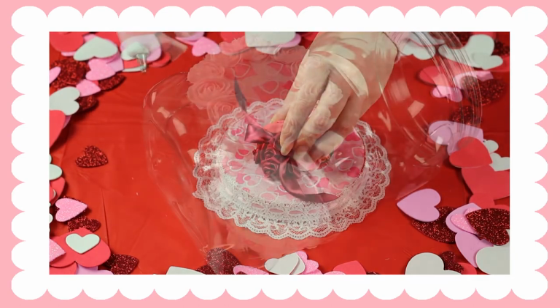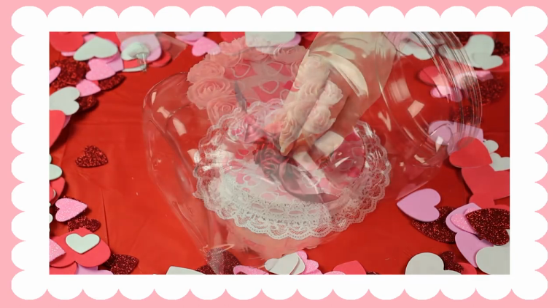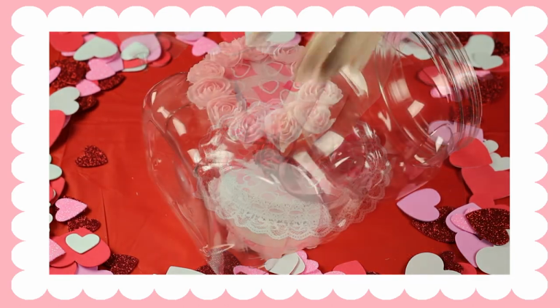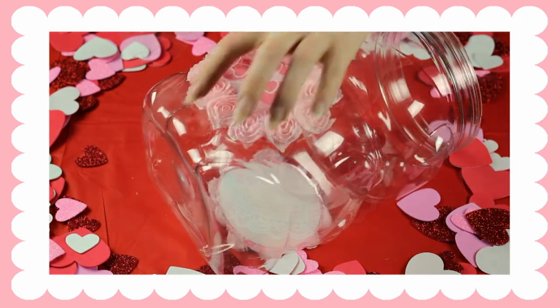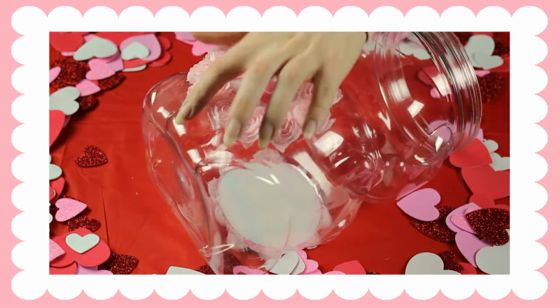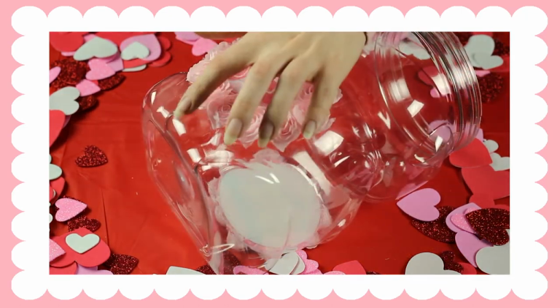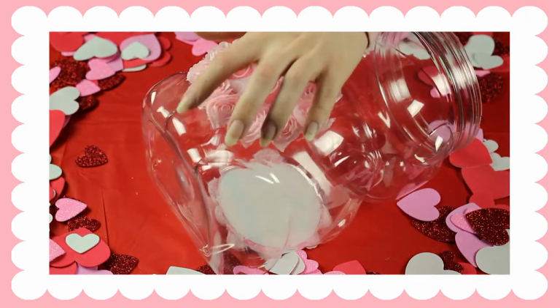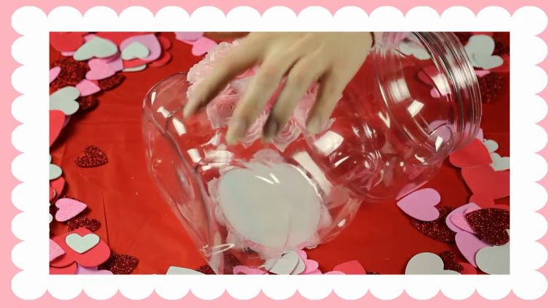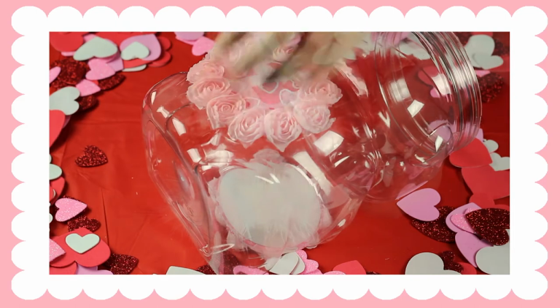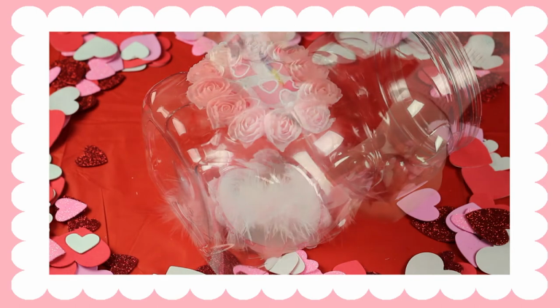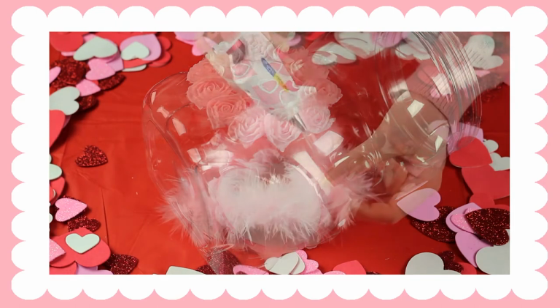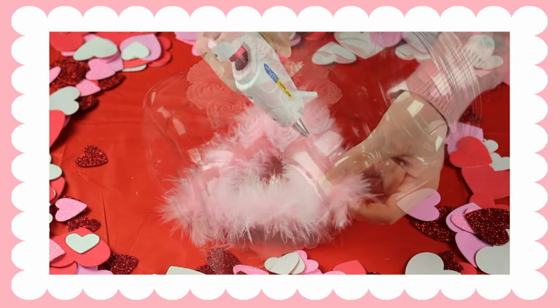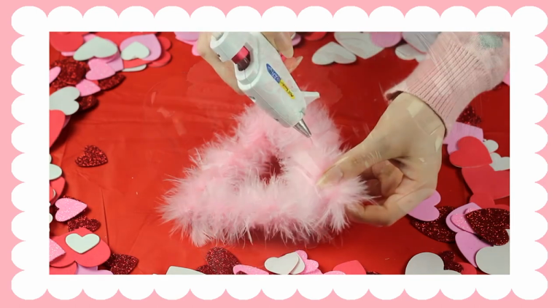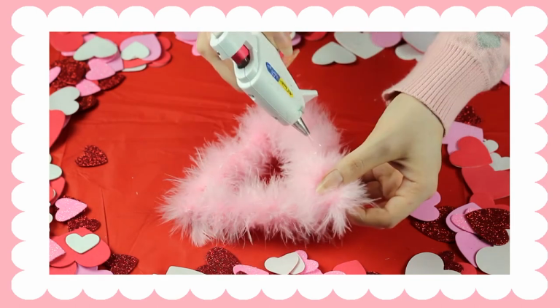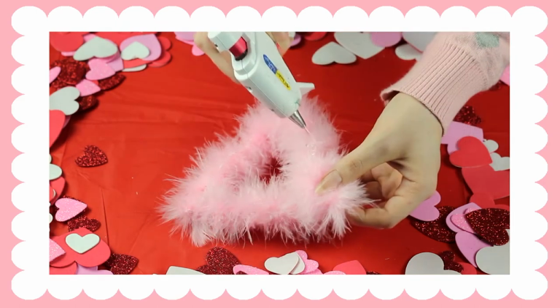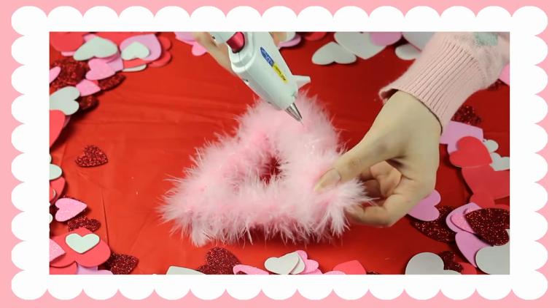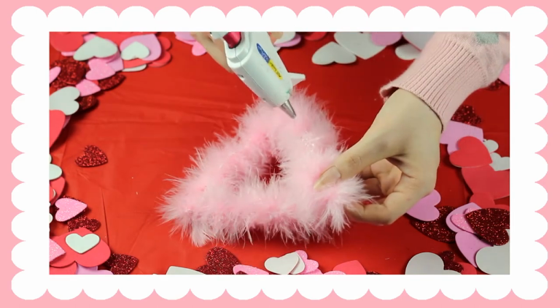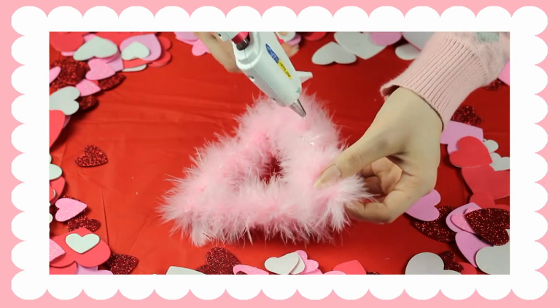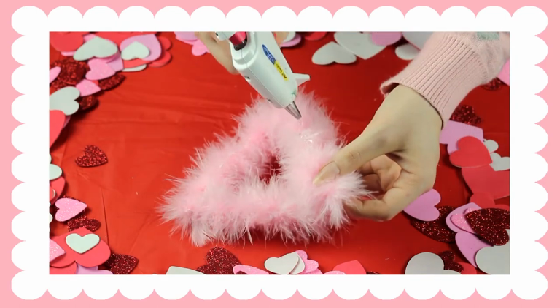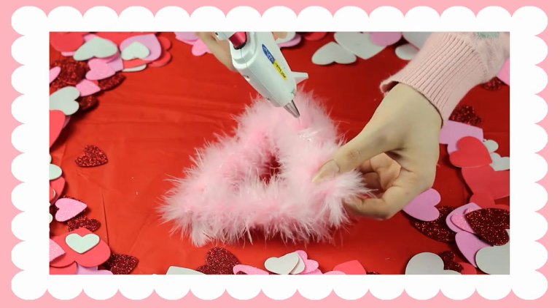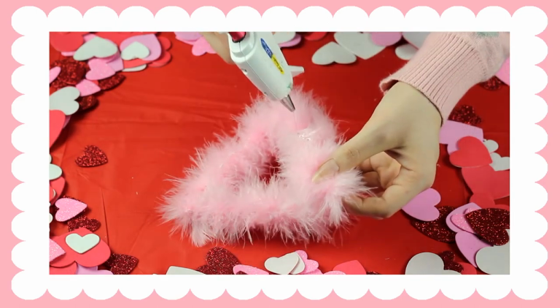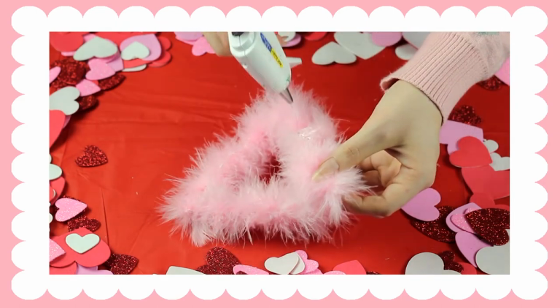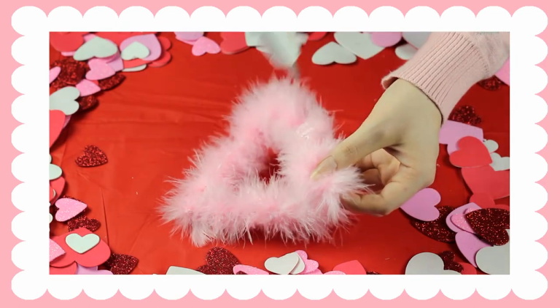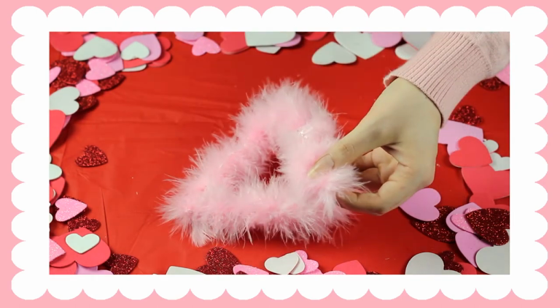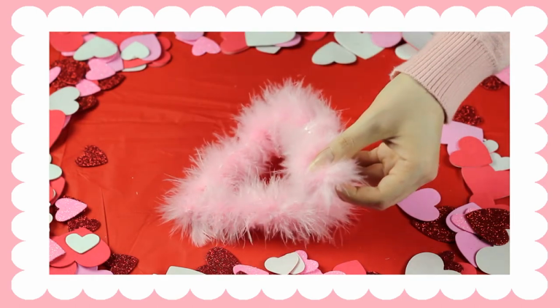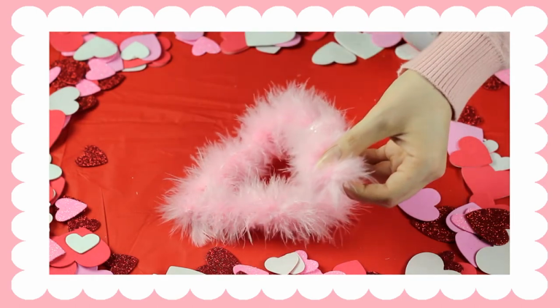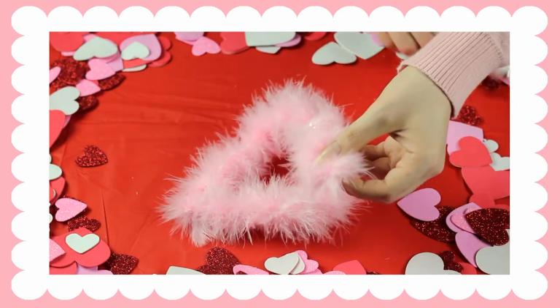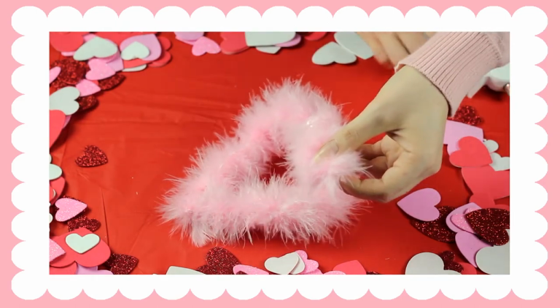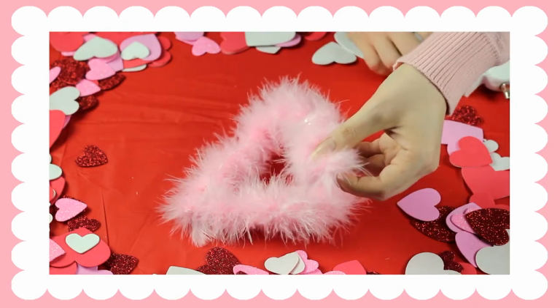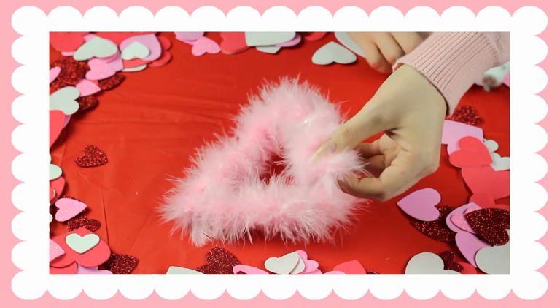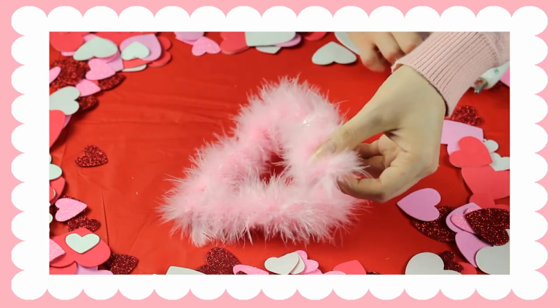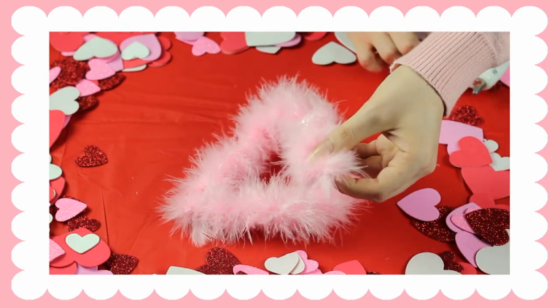For the tail of the bear, I'm just going to get this fuzzy fabric and glue it until I make a ball.